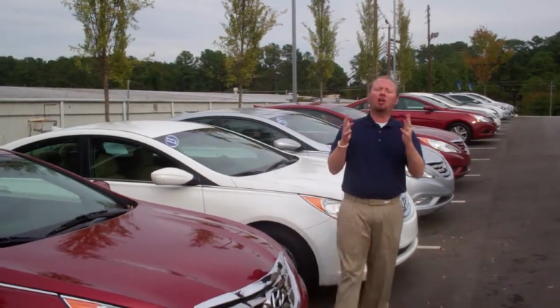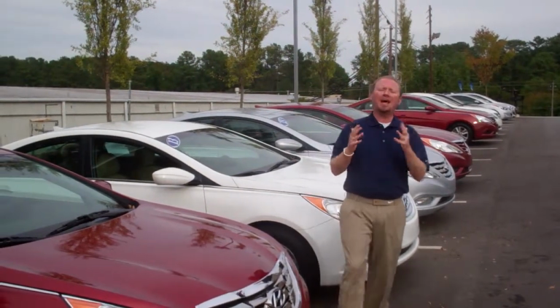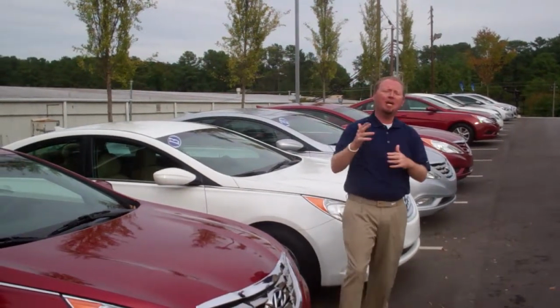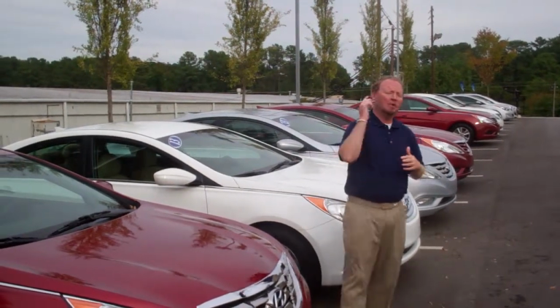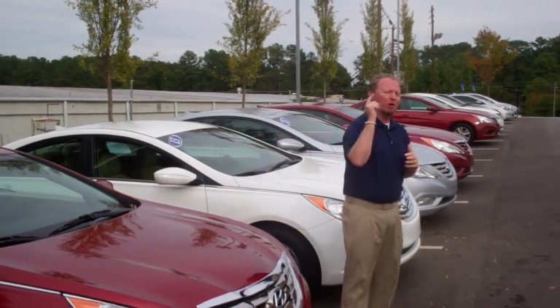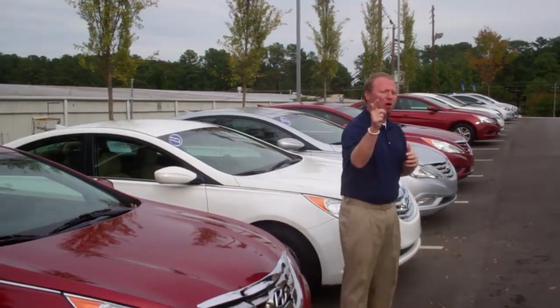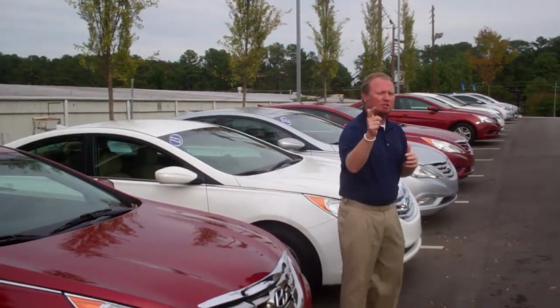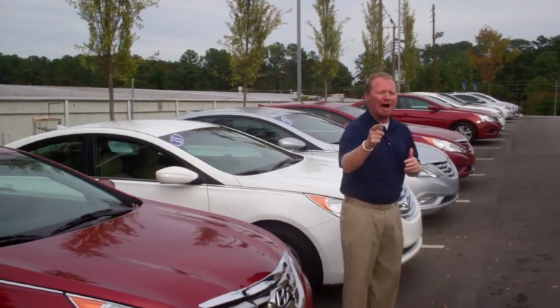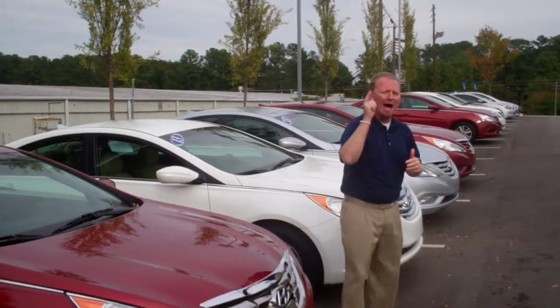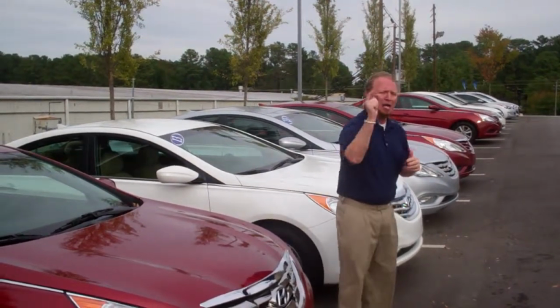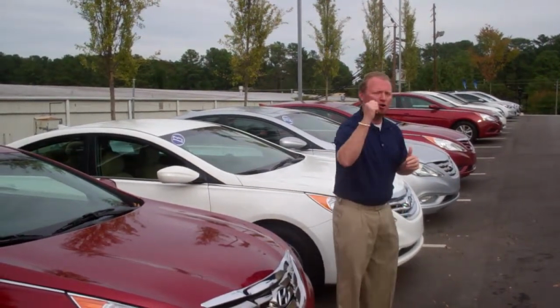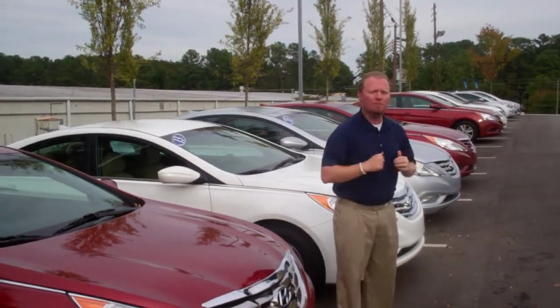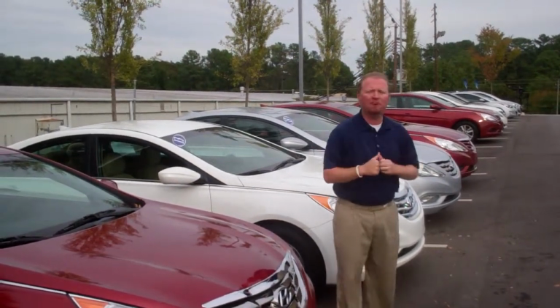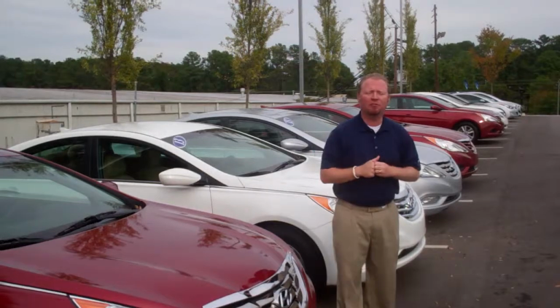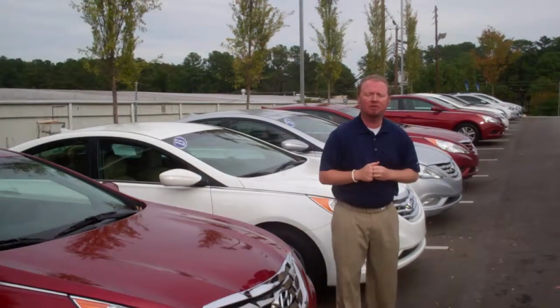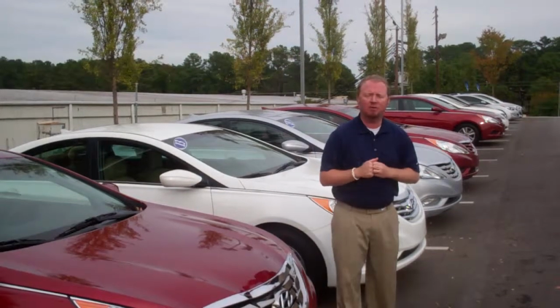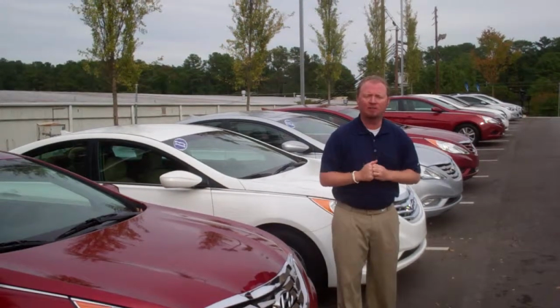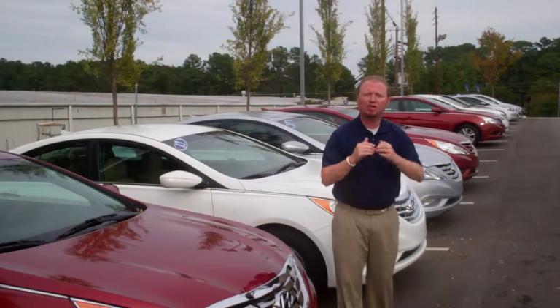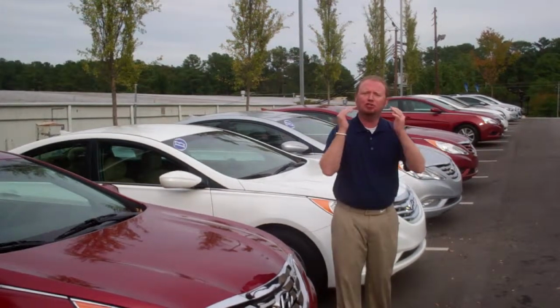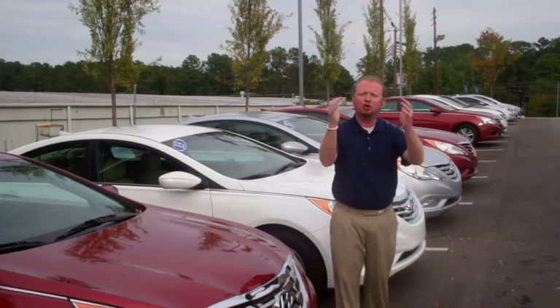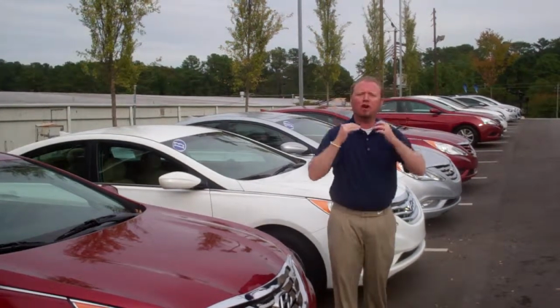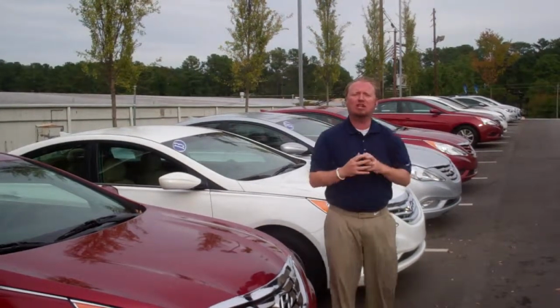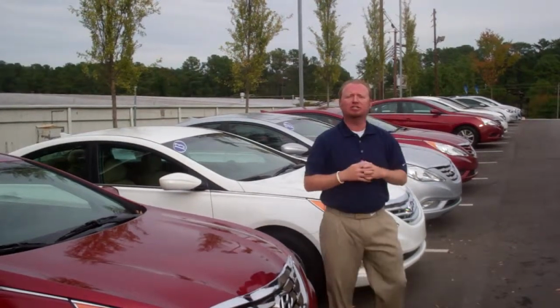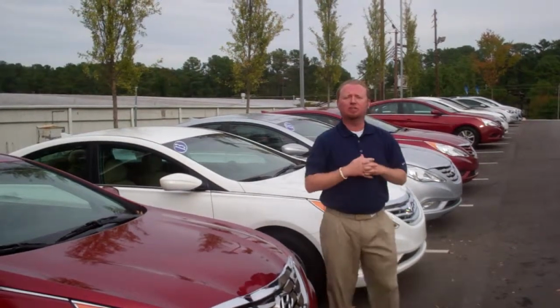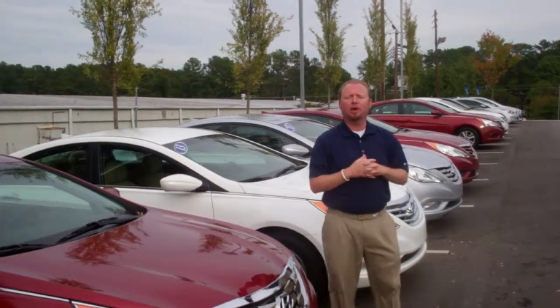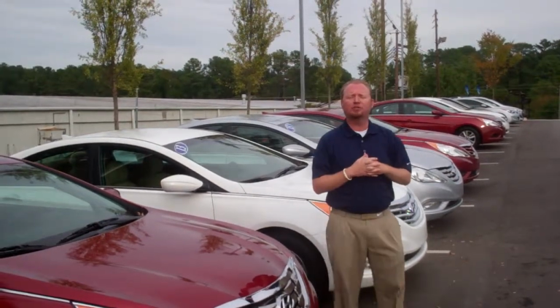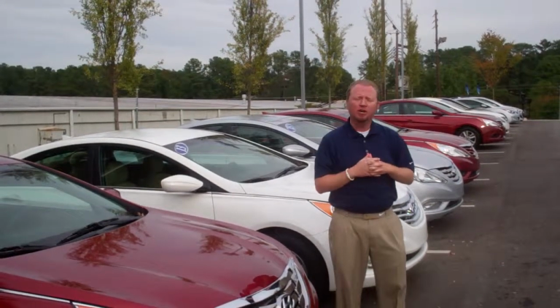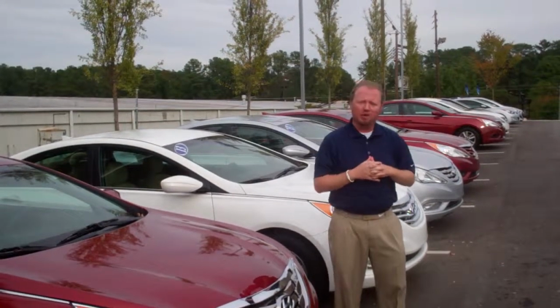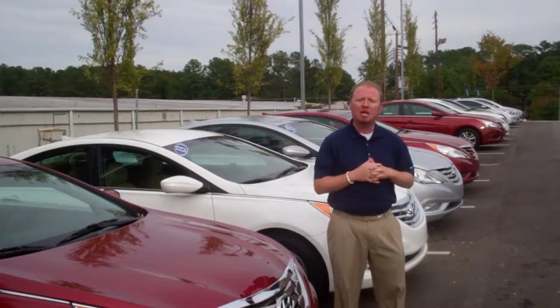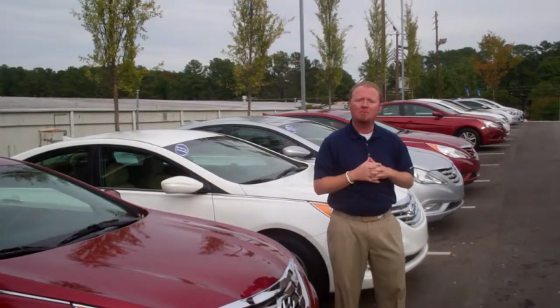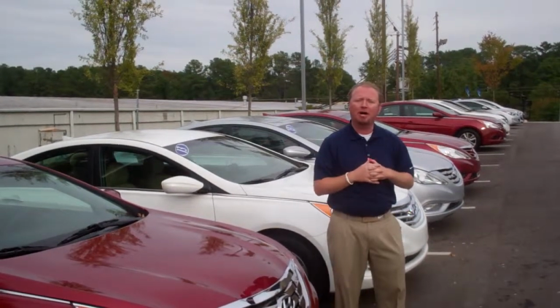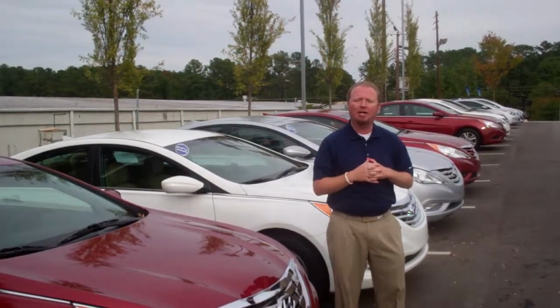Carline, no matter what you buy, I know you're going to buy from us. So congratulations on your purchase from Tamron Hyundai.